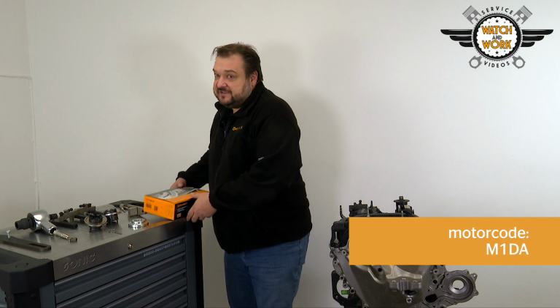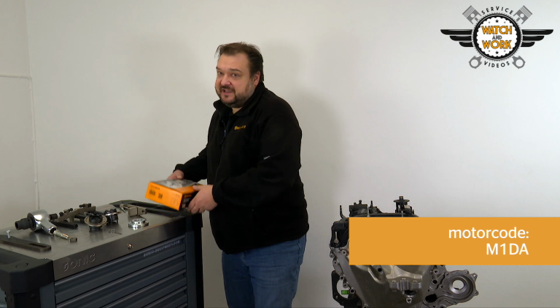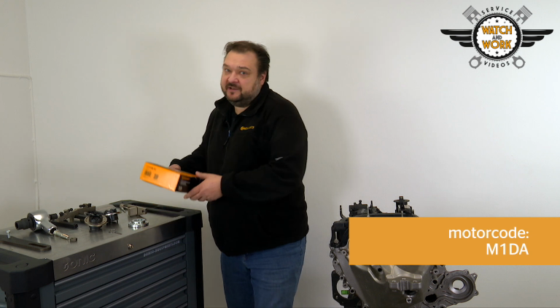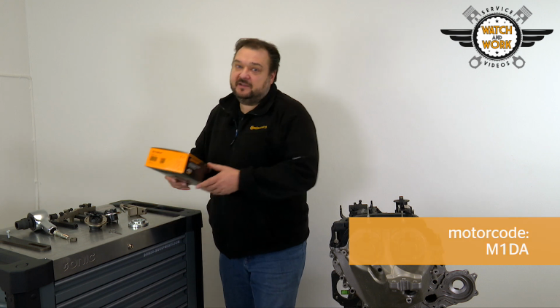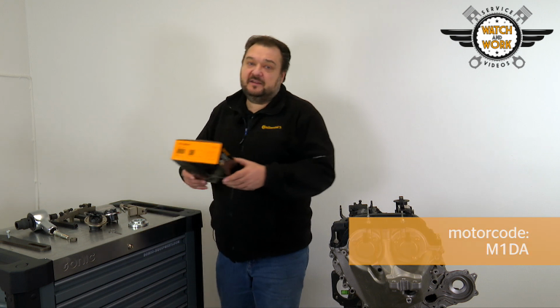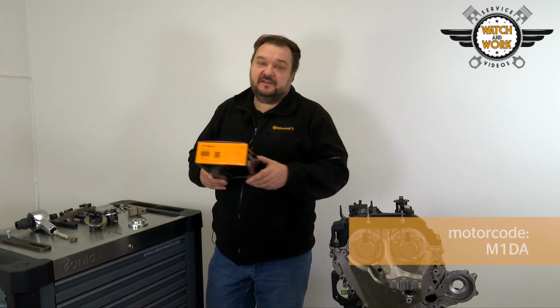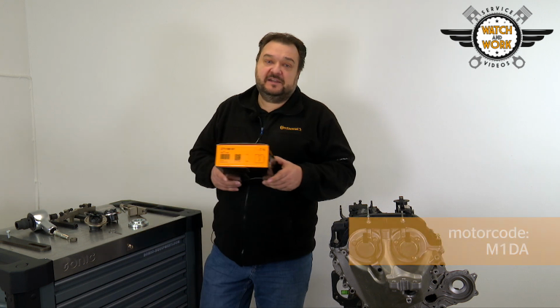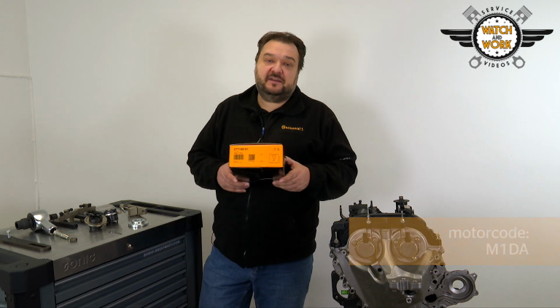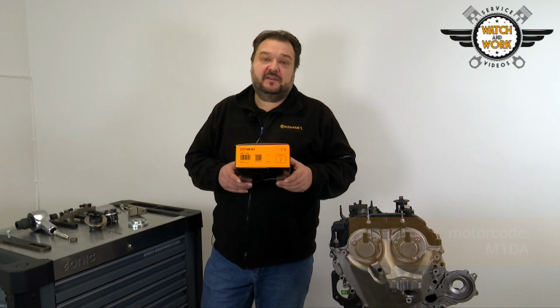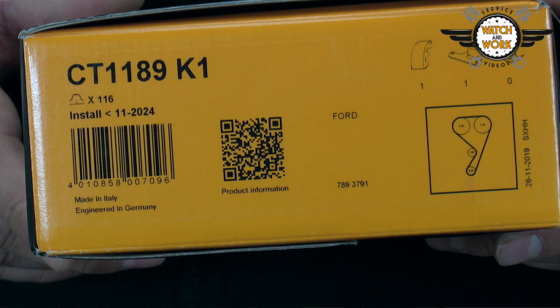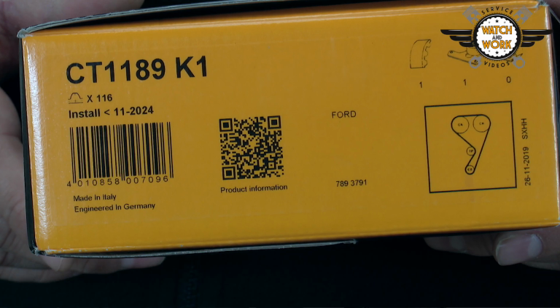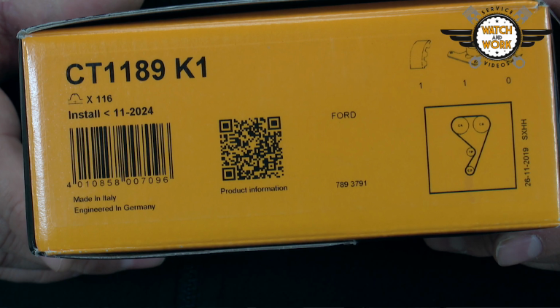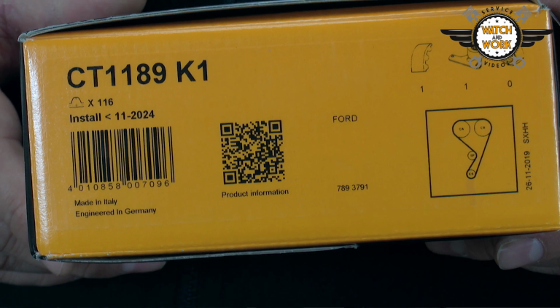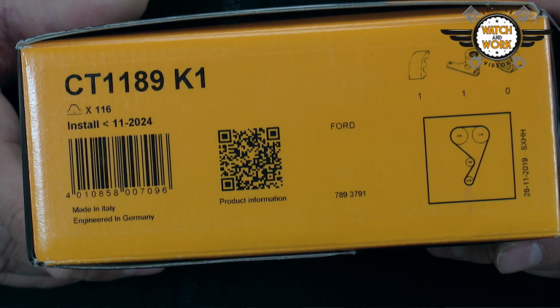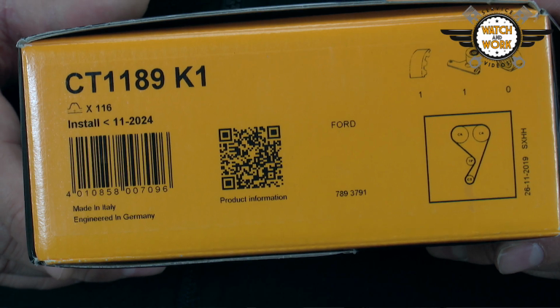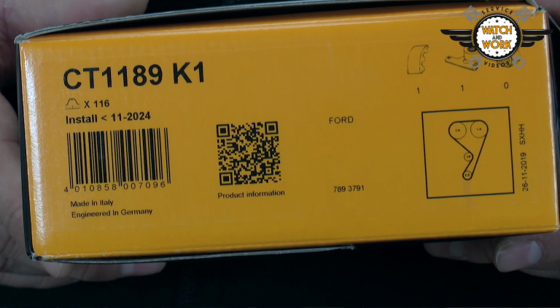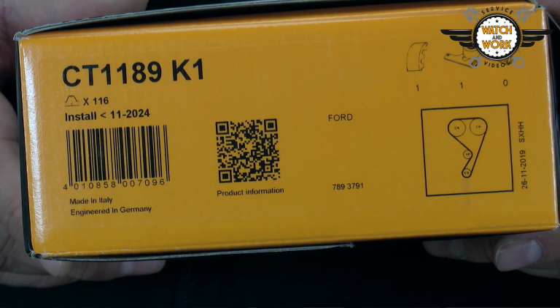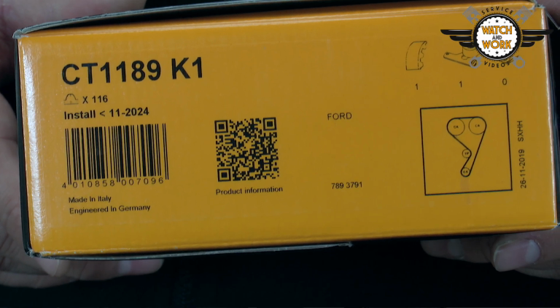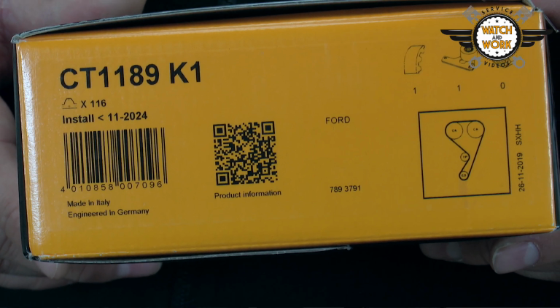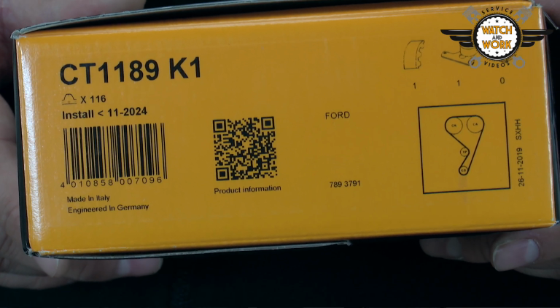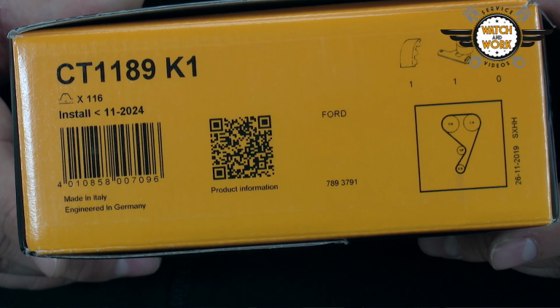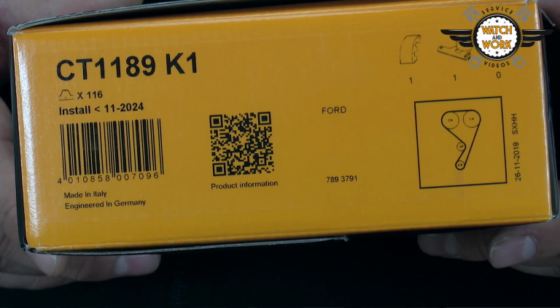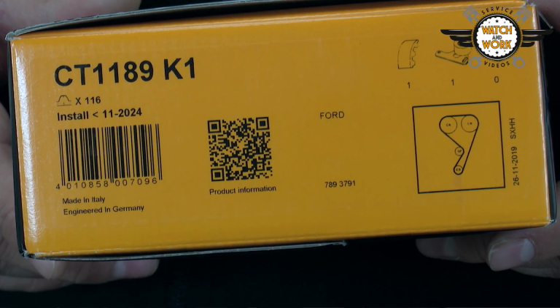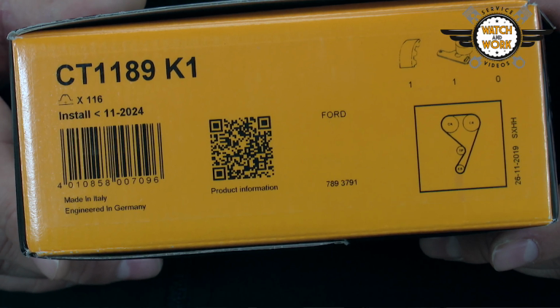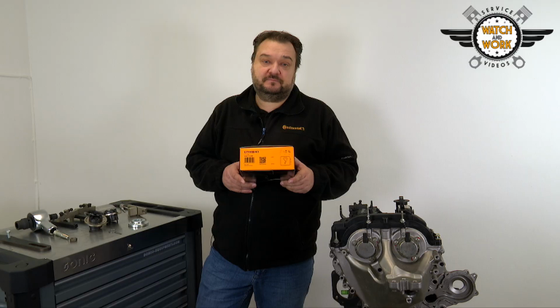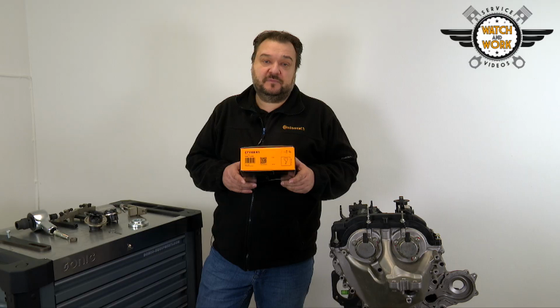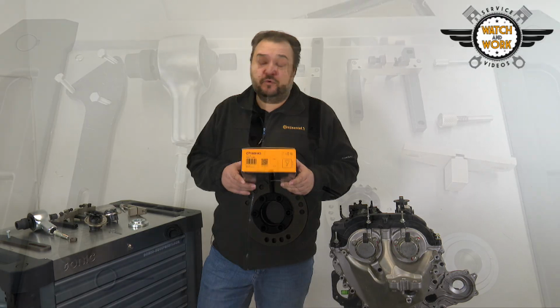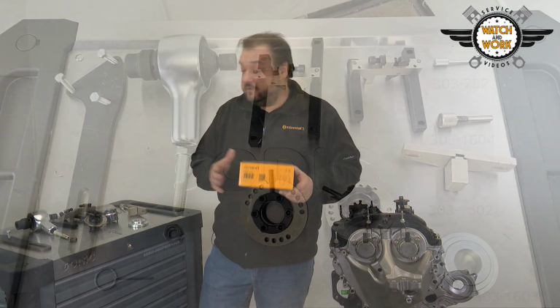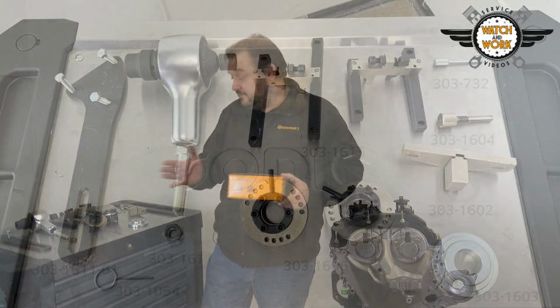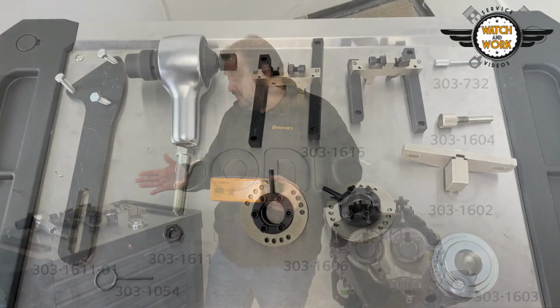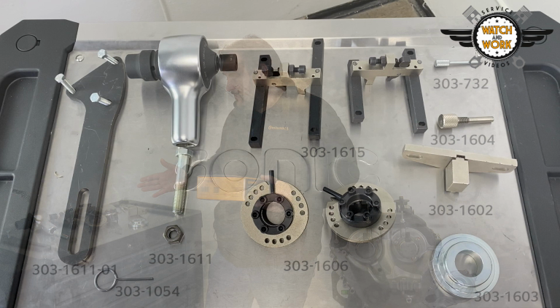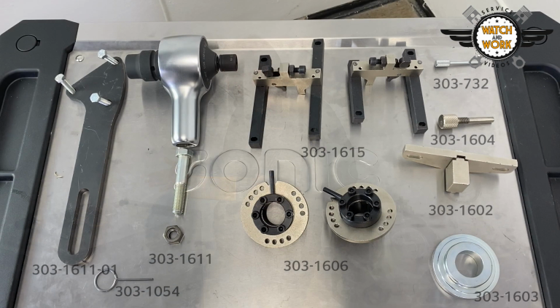For this engine you need our CT 1189 K1 kit and the following tools.